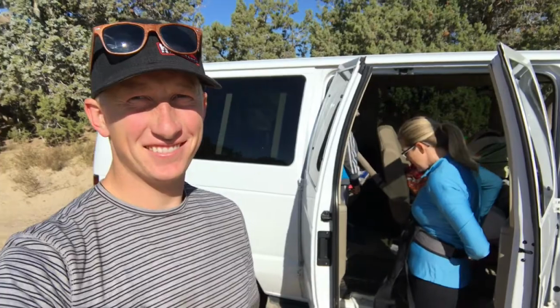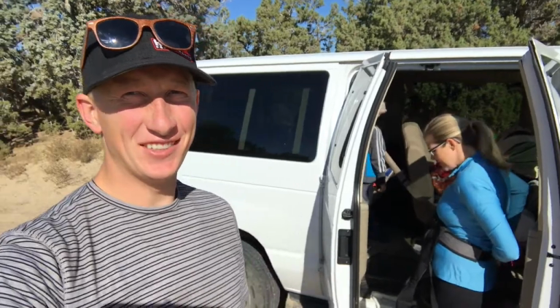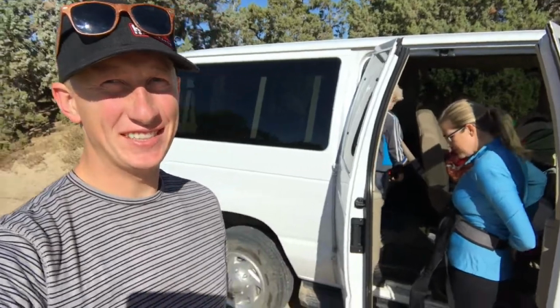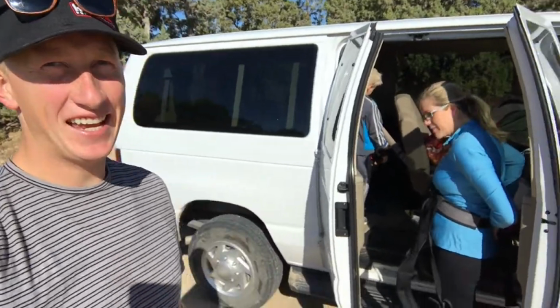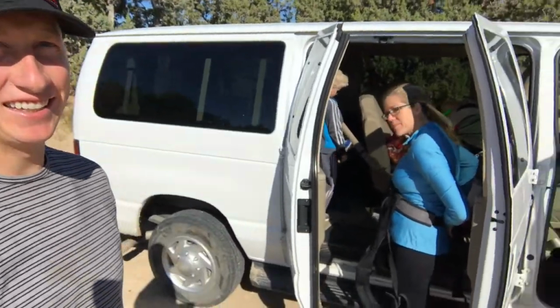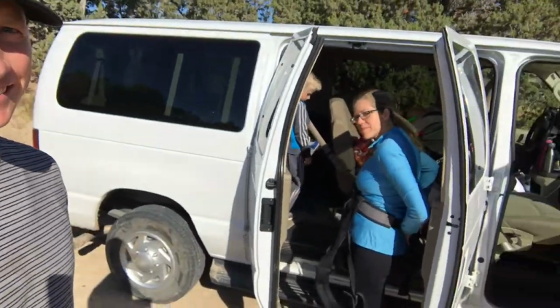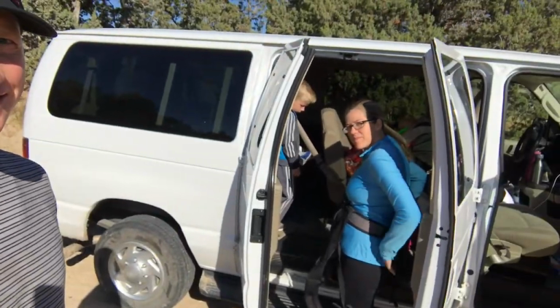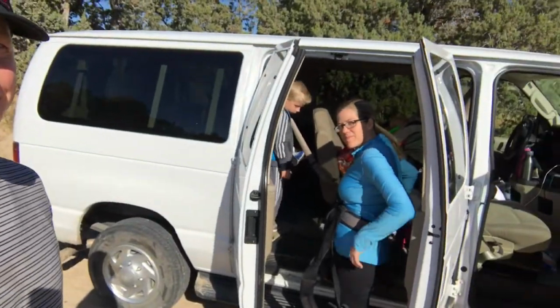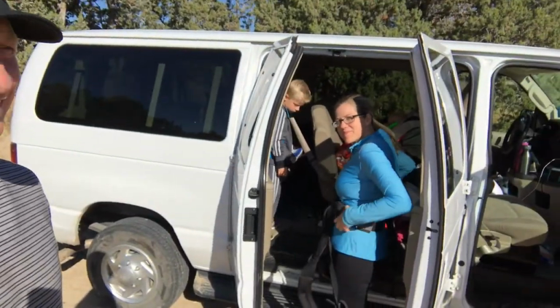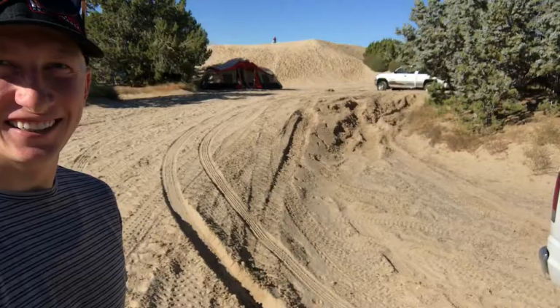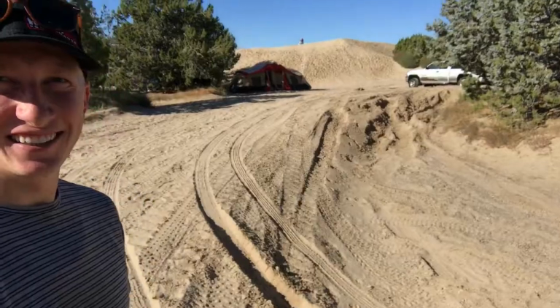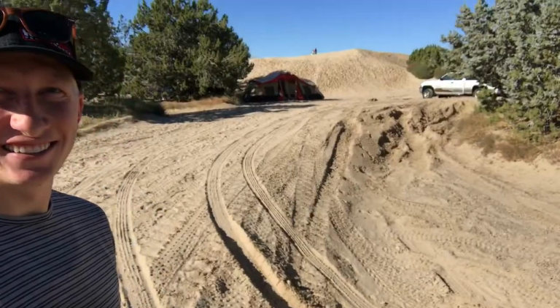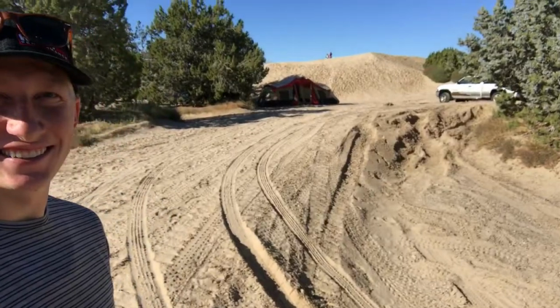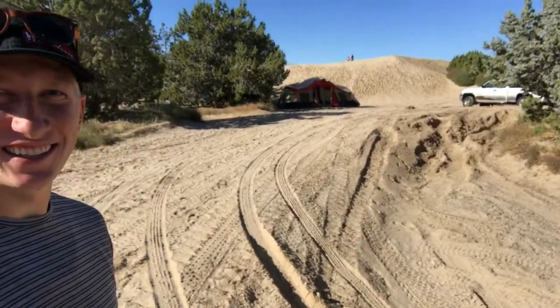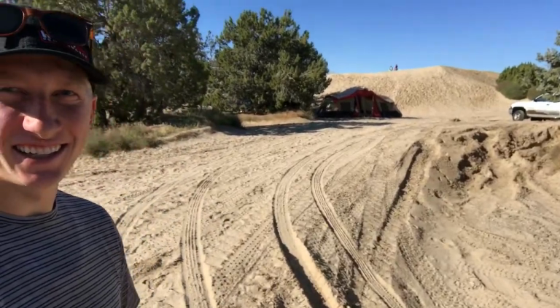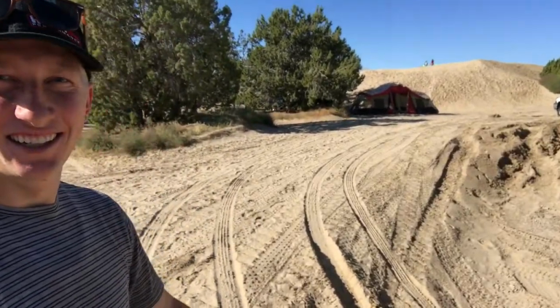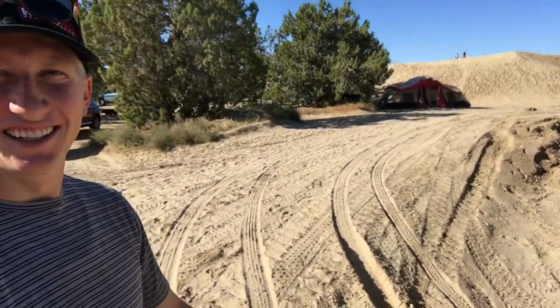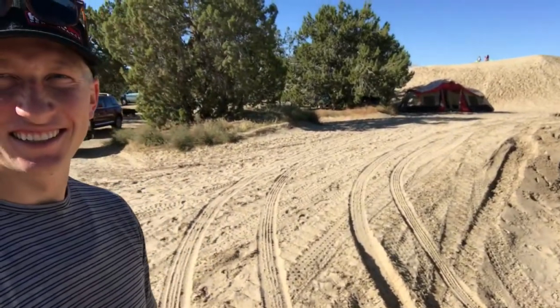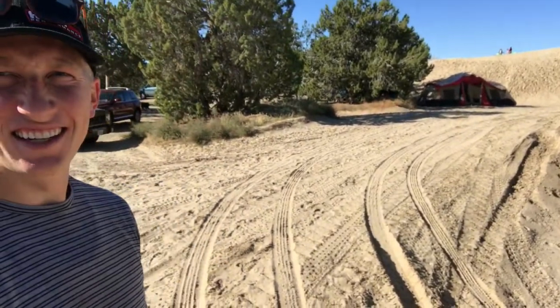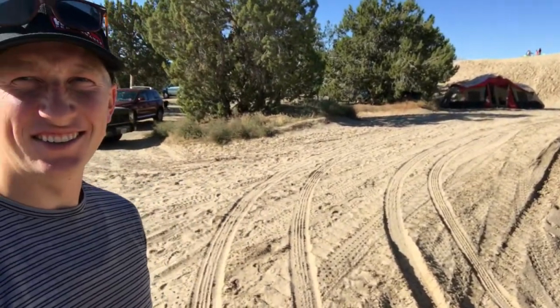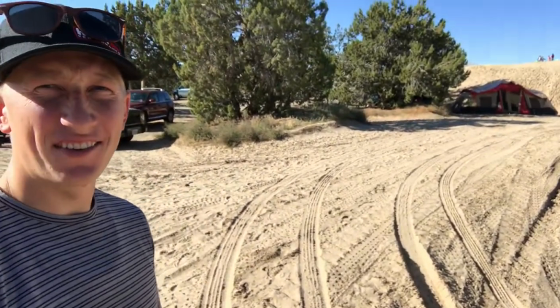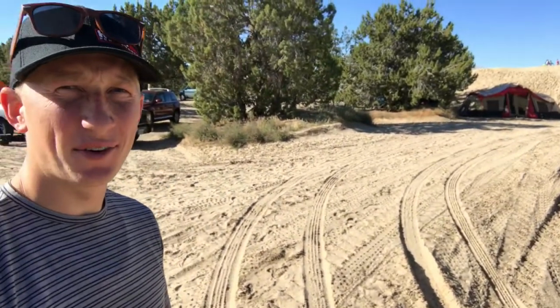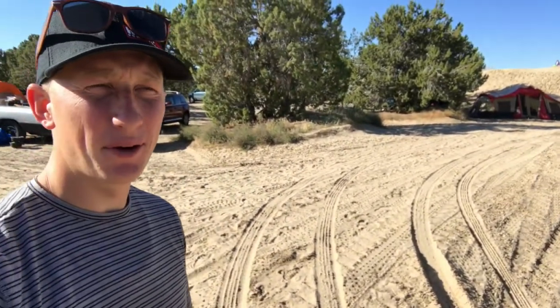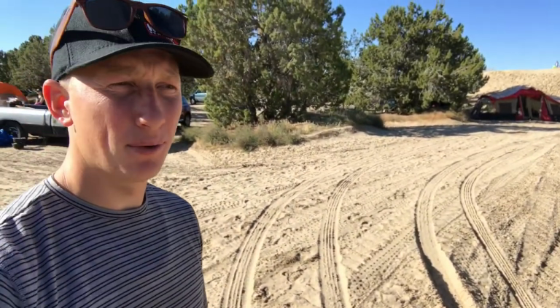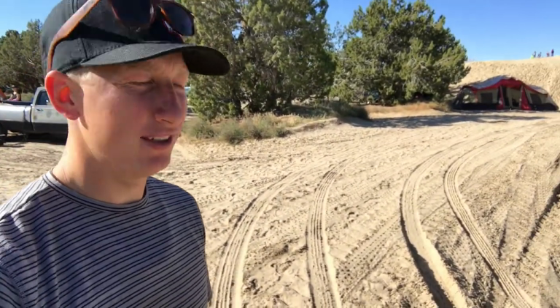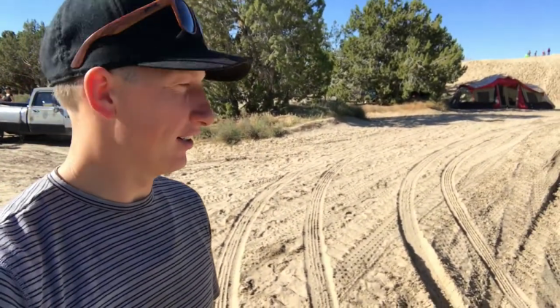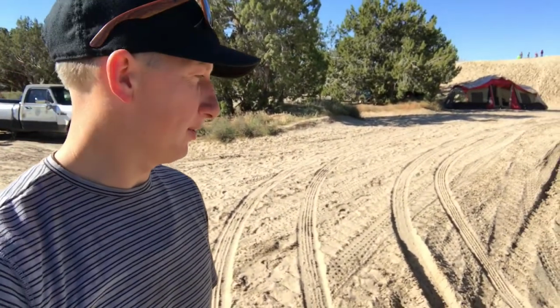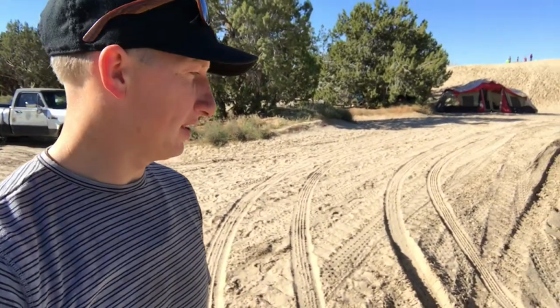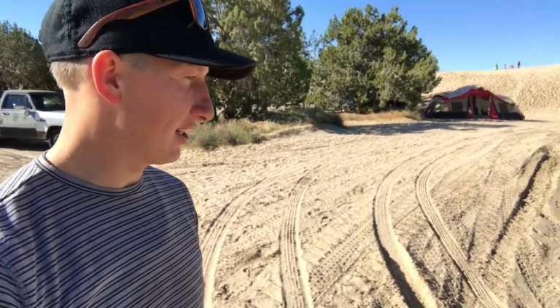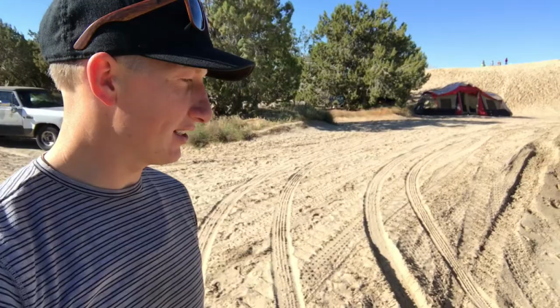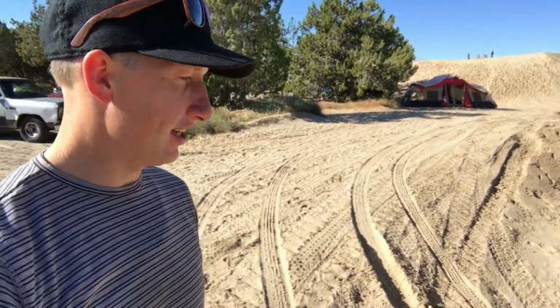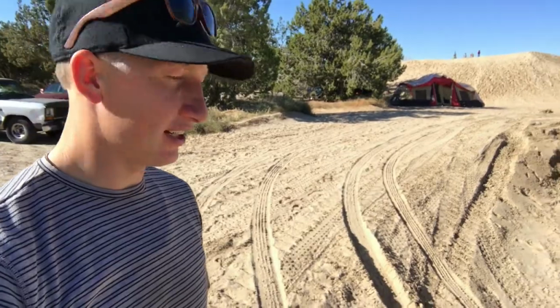Well, we made it! It's really sandy. Look at this — it's just sand dunes everywhere. When I pulled in here, I was worried I was going to get stuck.